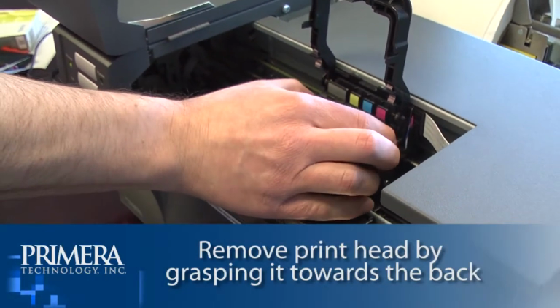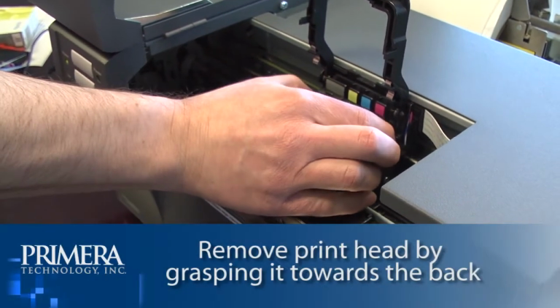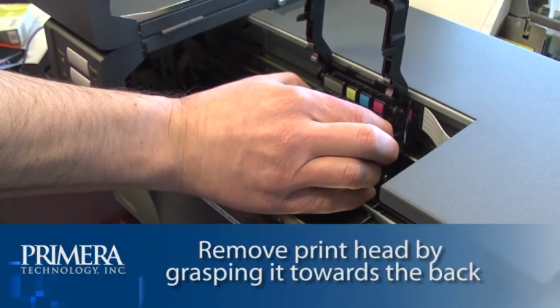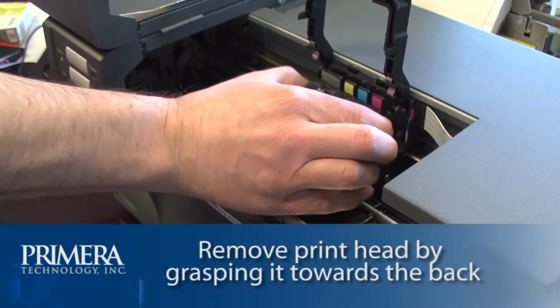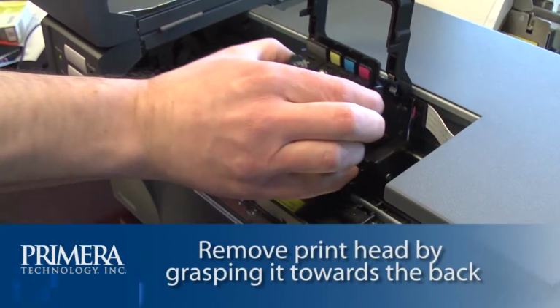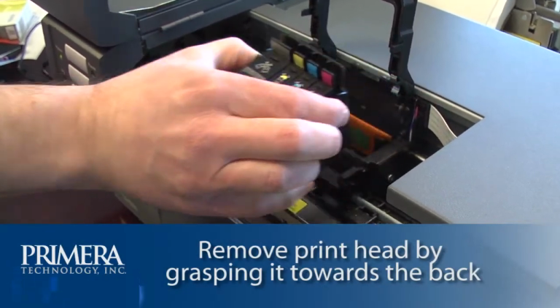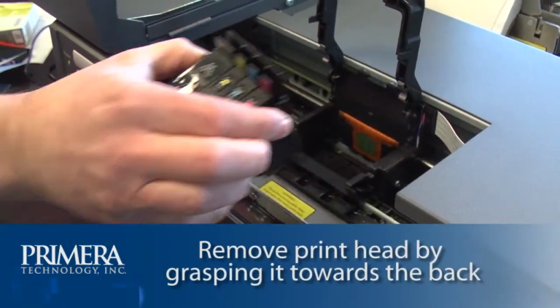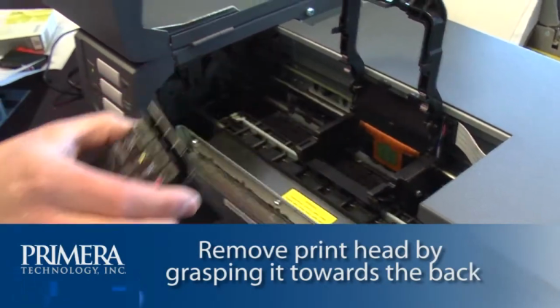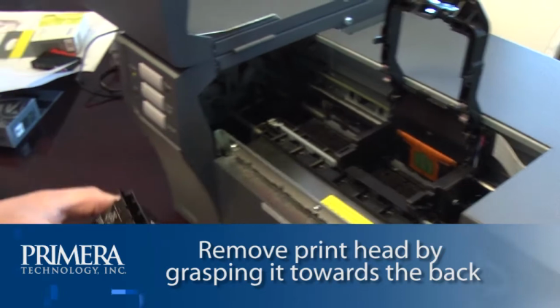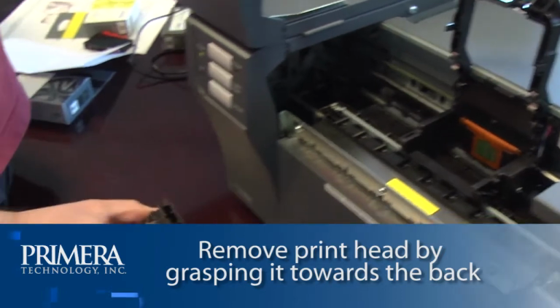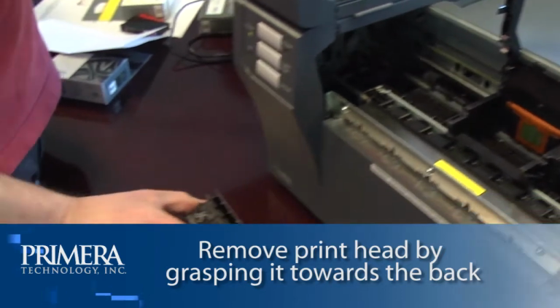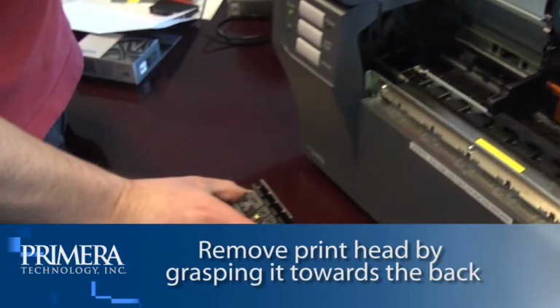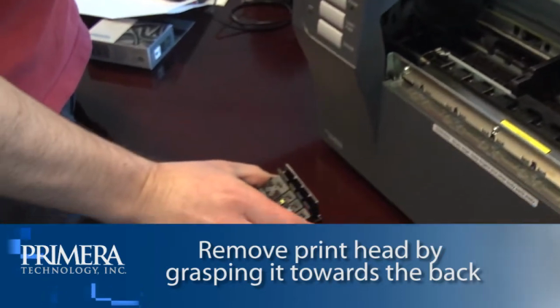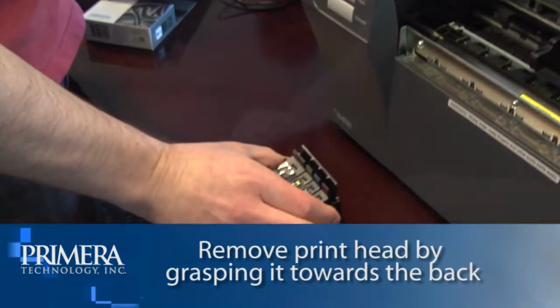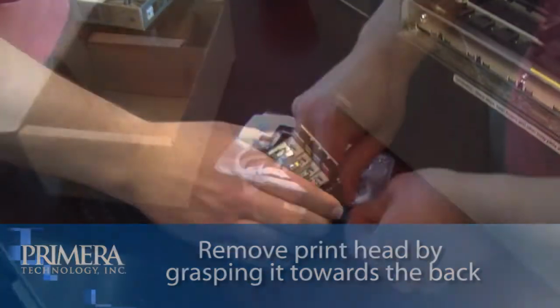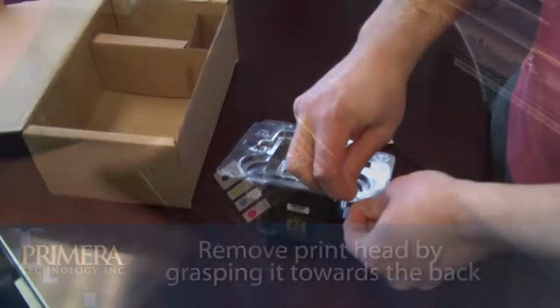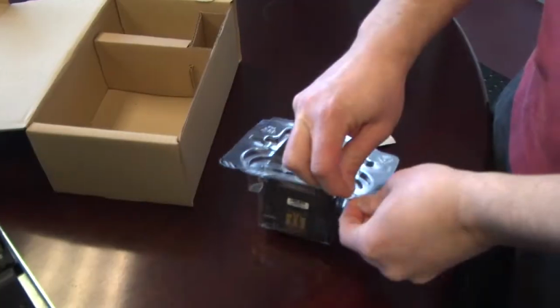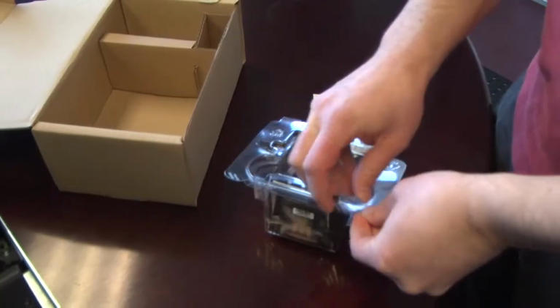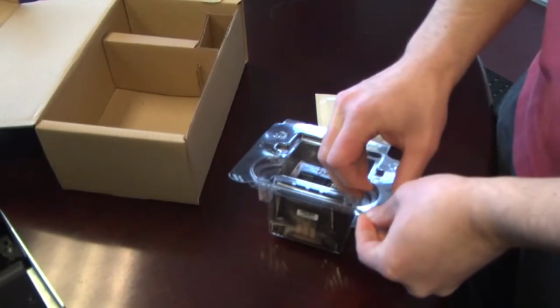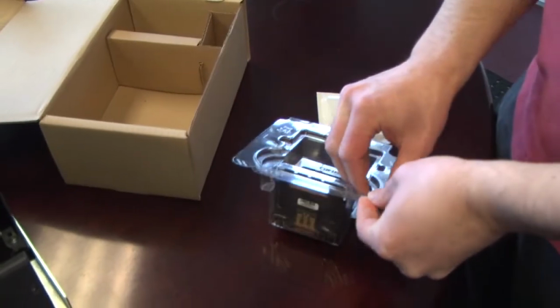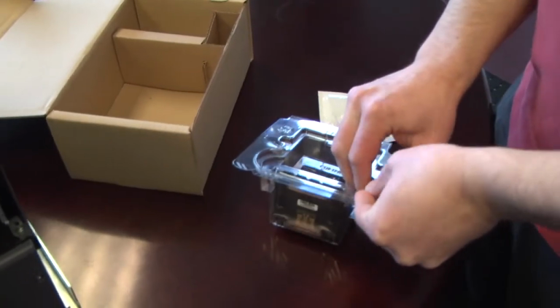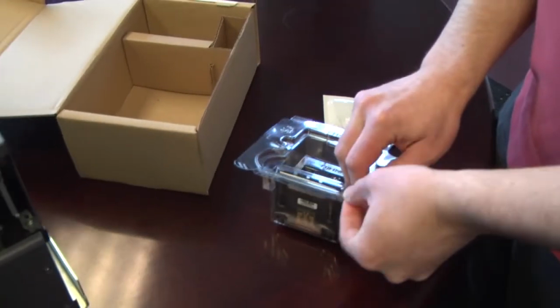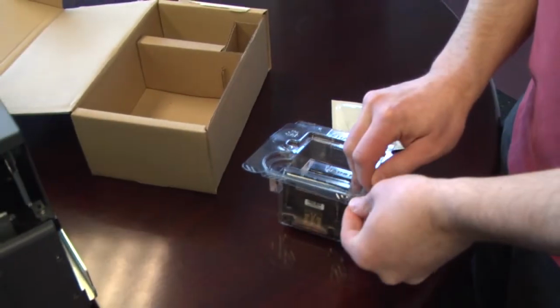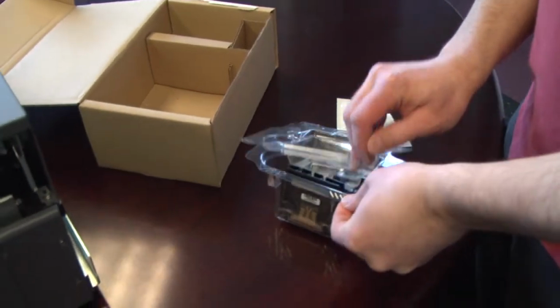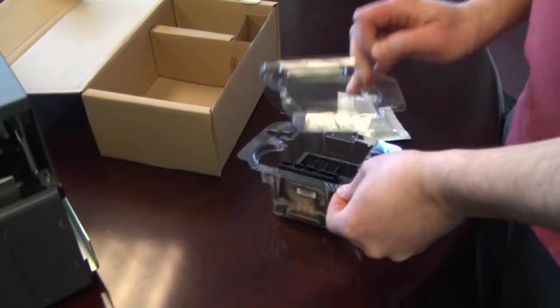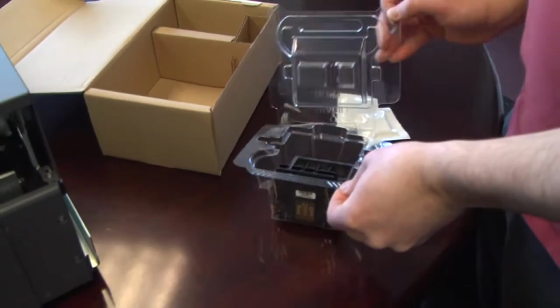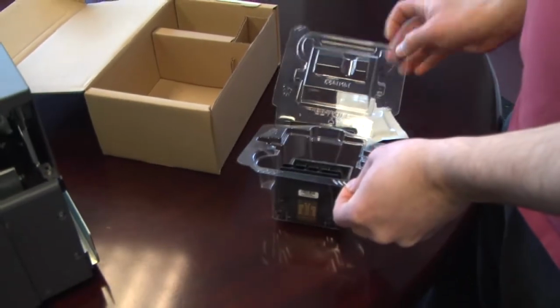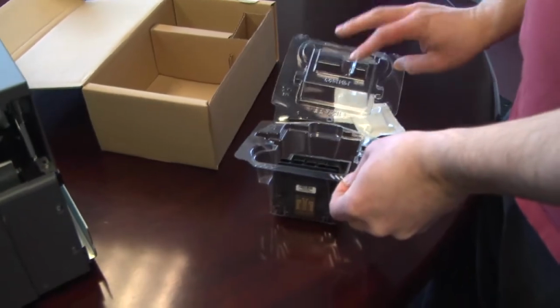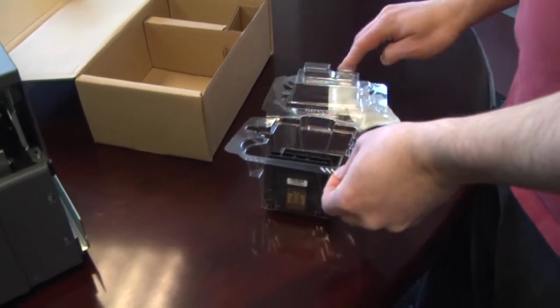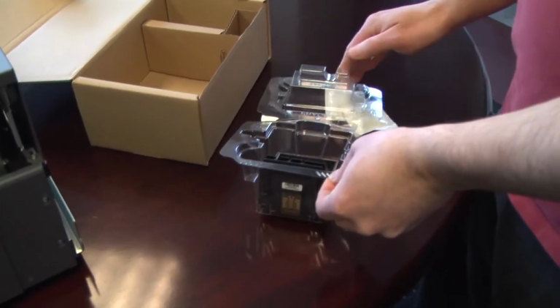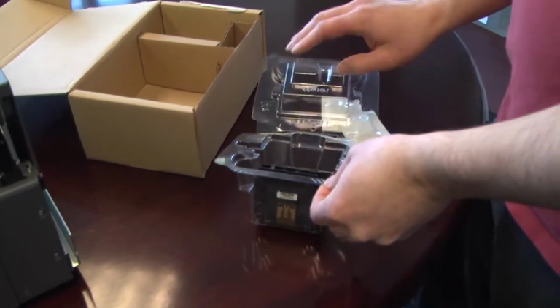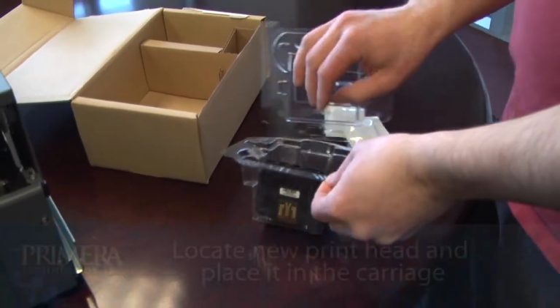Grasp the print head near the back as shown. Locate a new print head and replace it in the carriage.